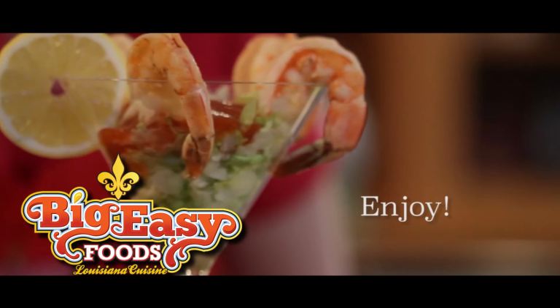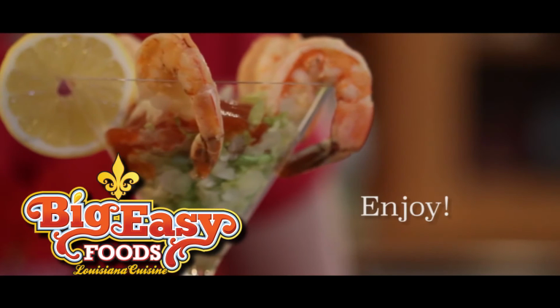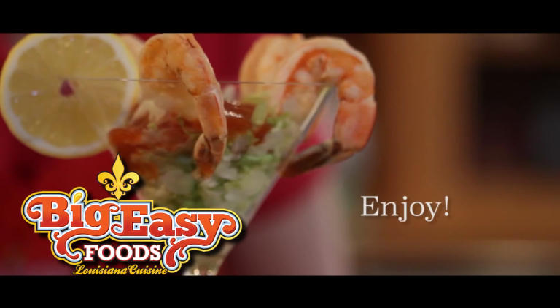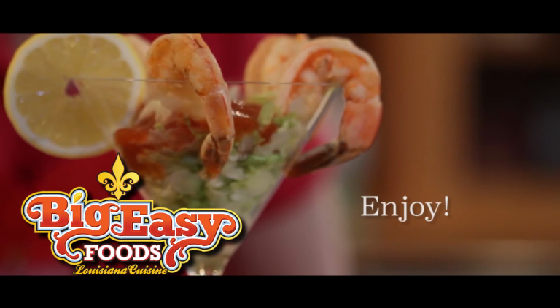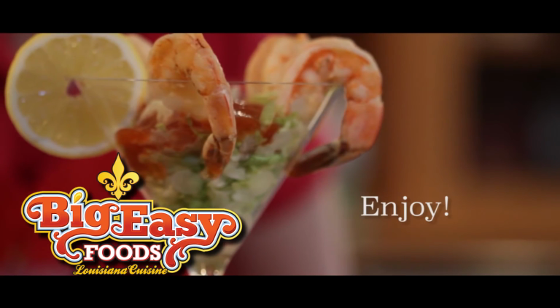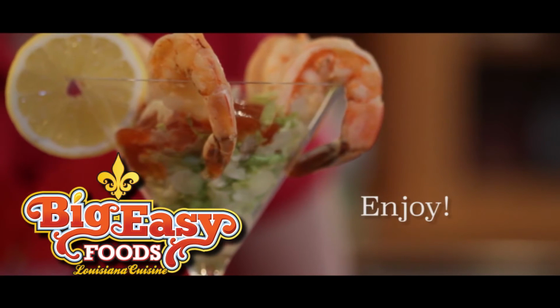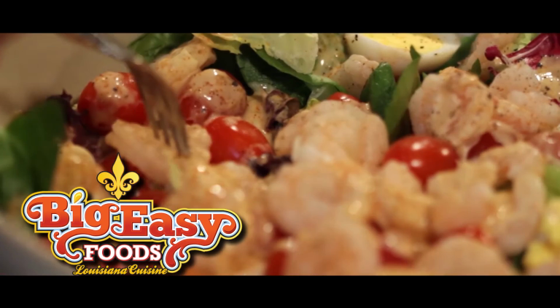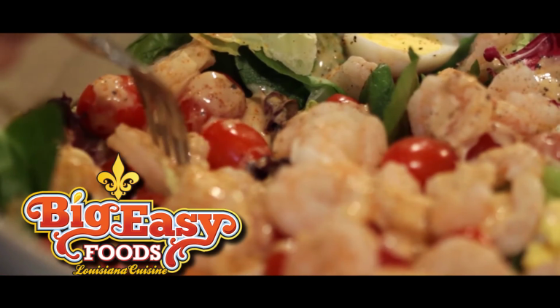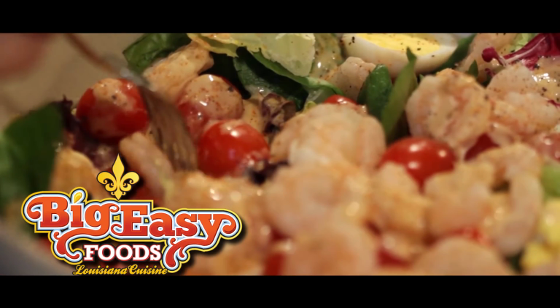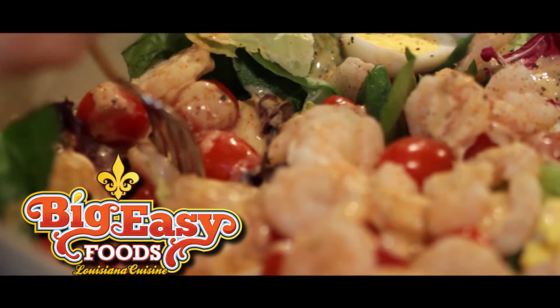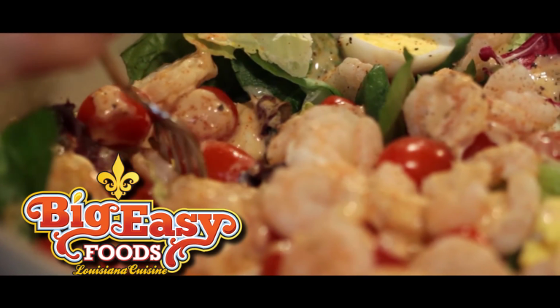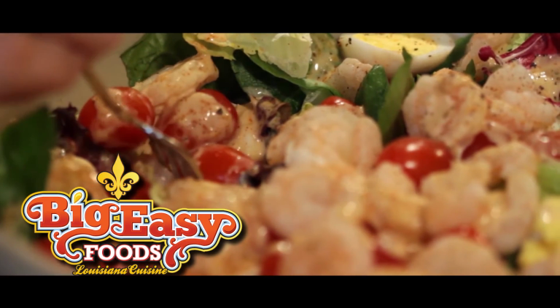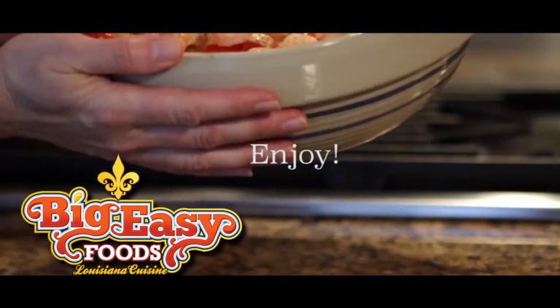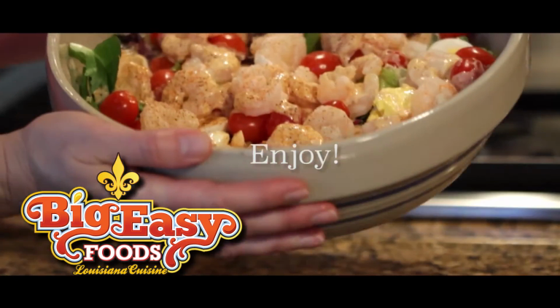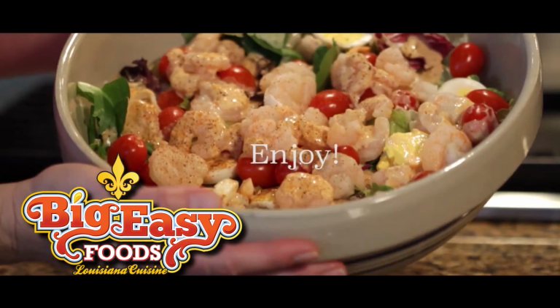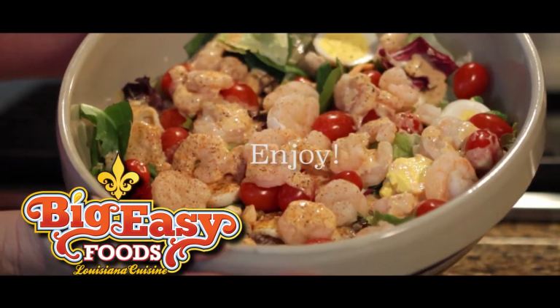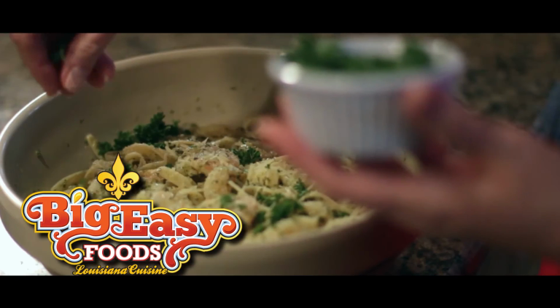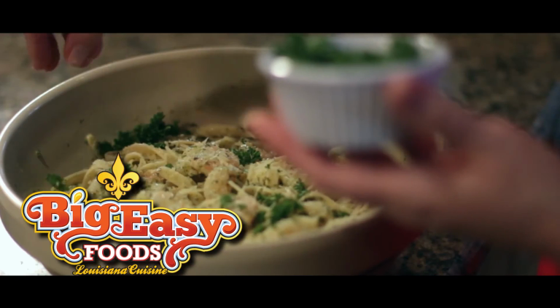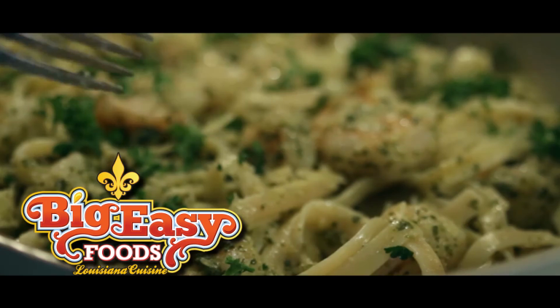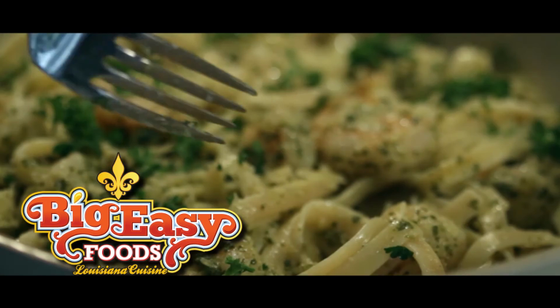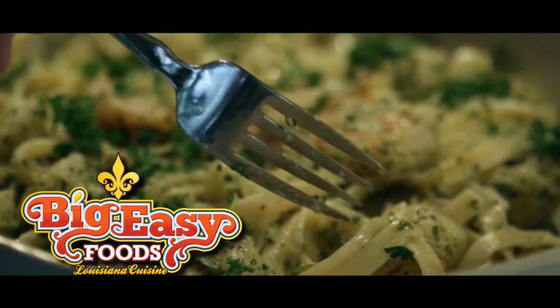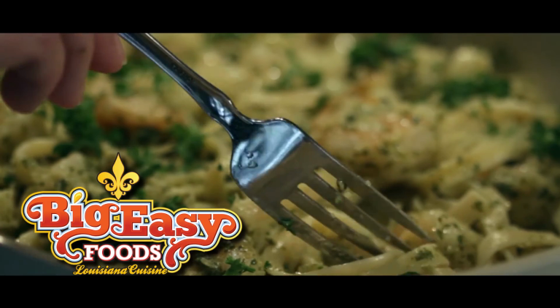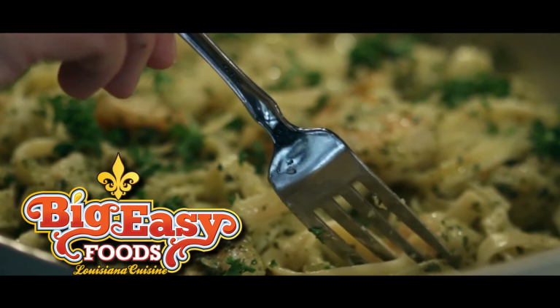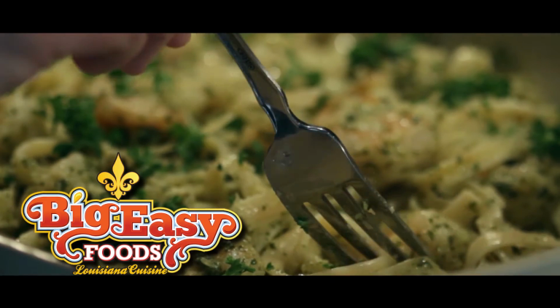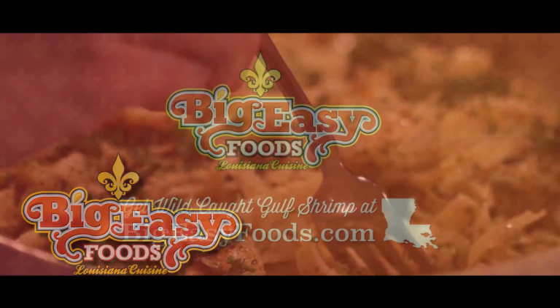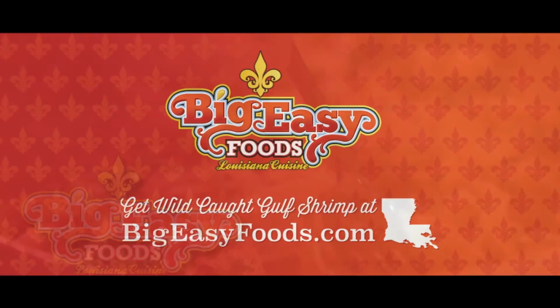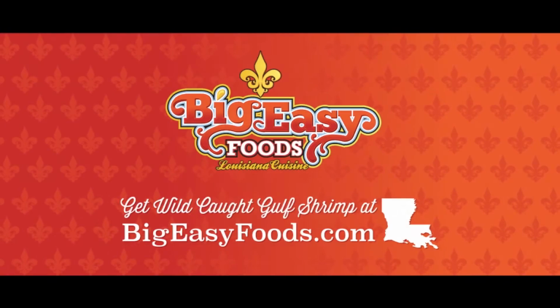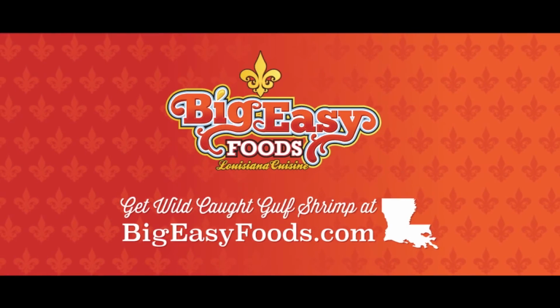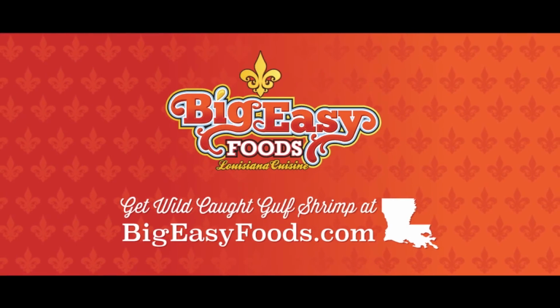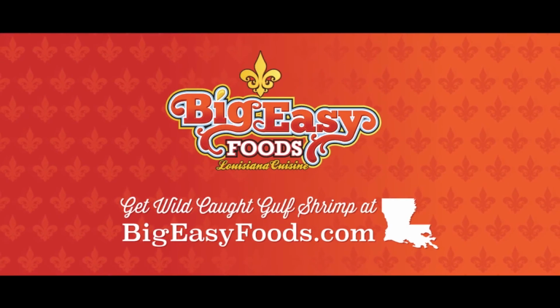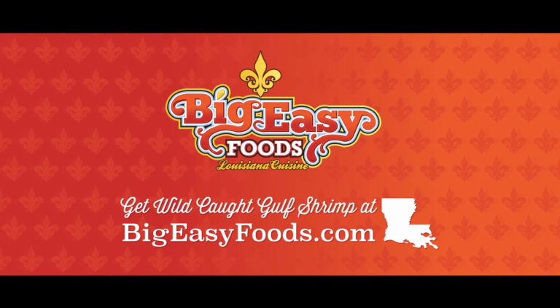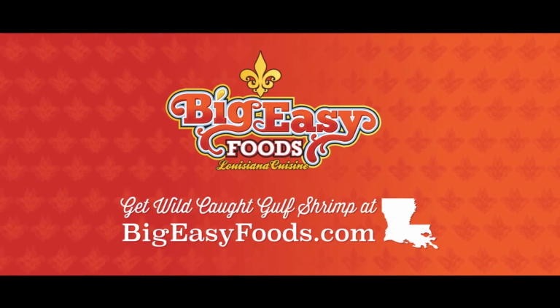They're at your local grocer or order online and we'll ship them to you. Big Easy Foods, authentic Louisiana cuisine.